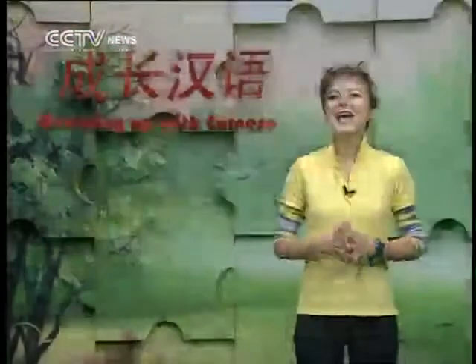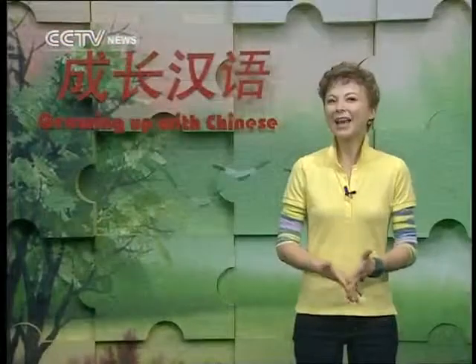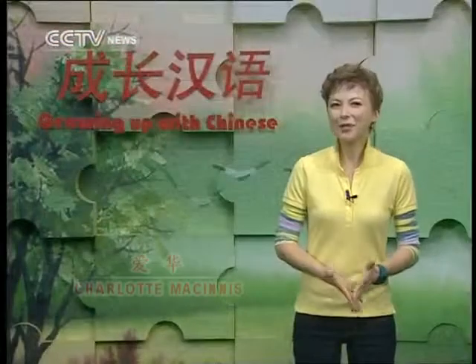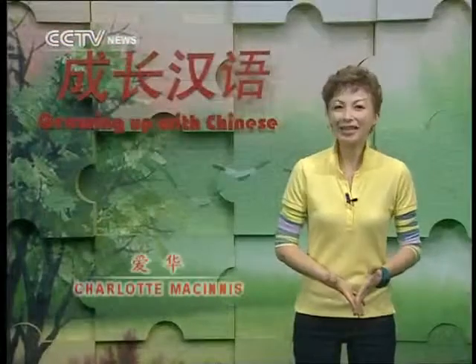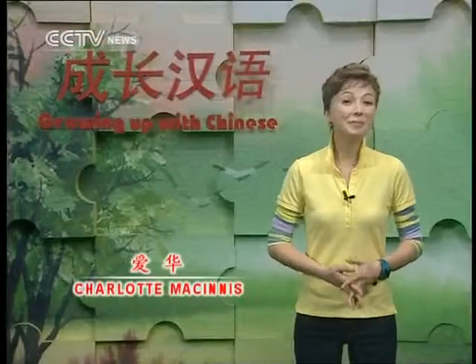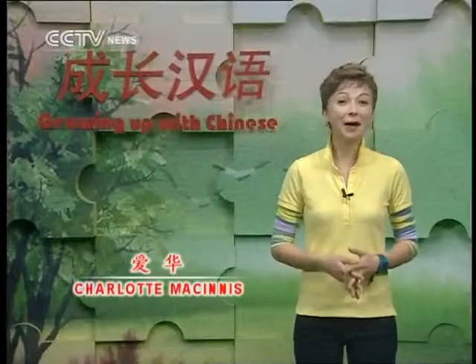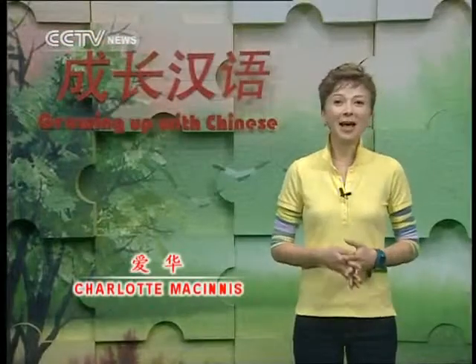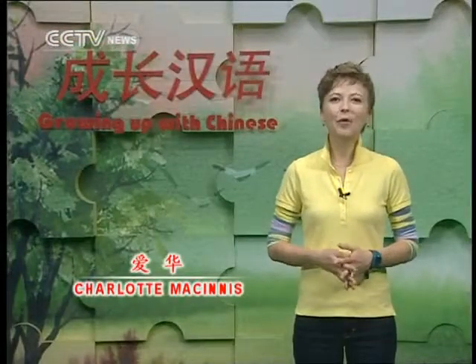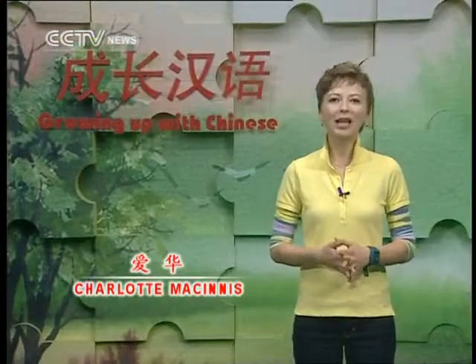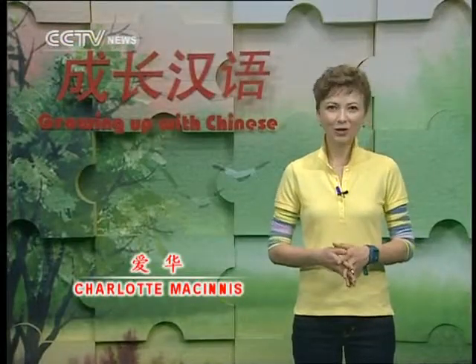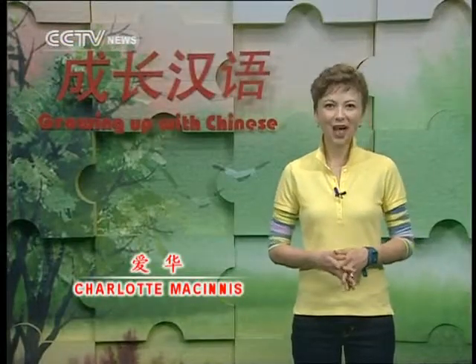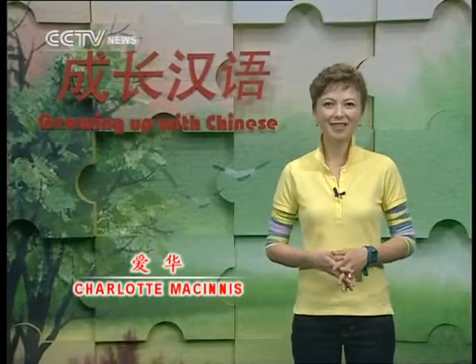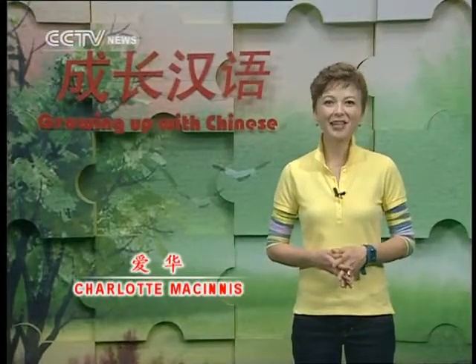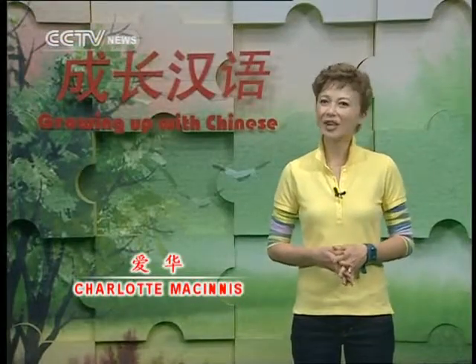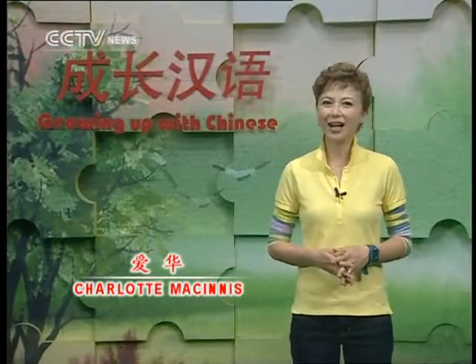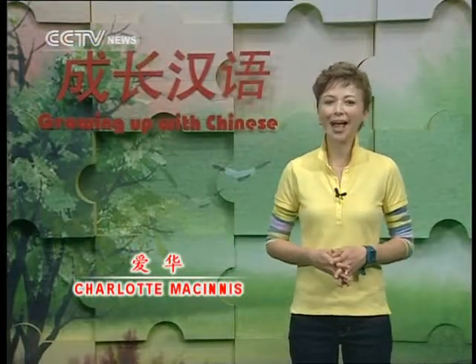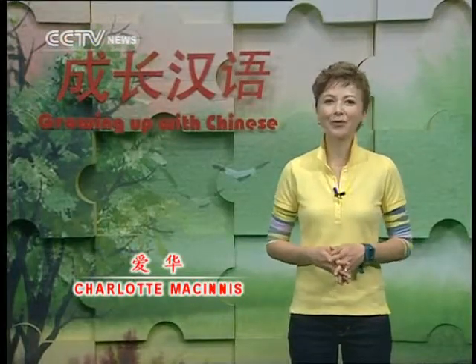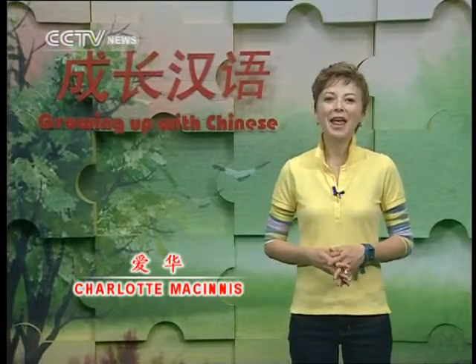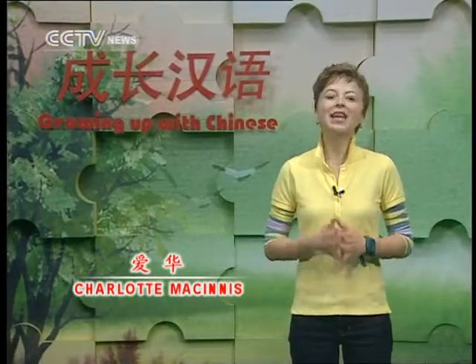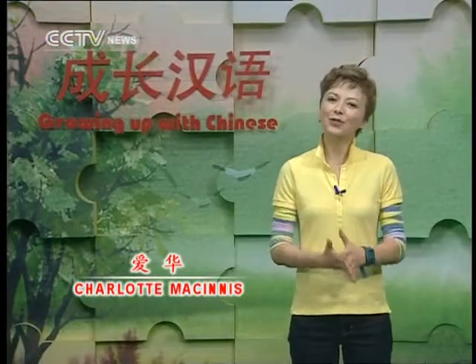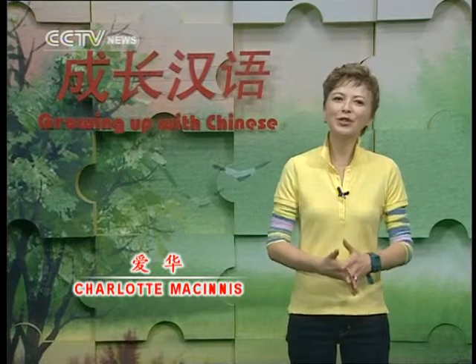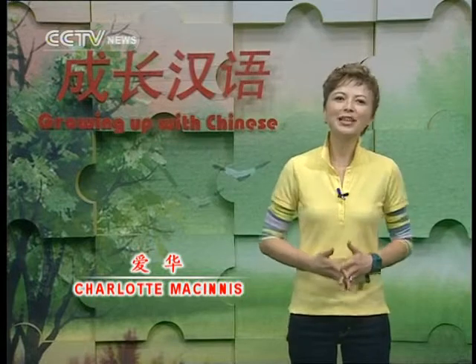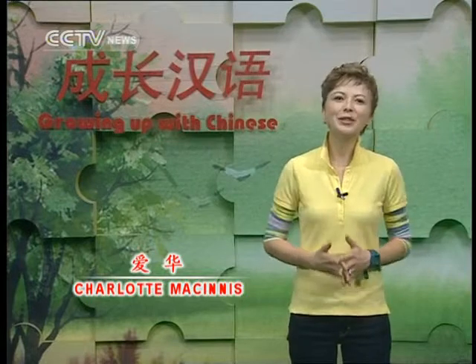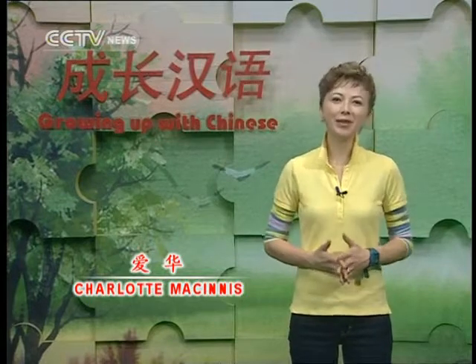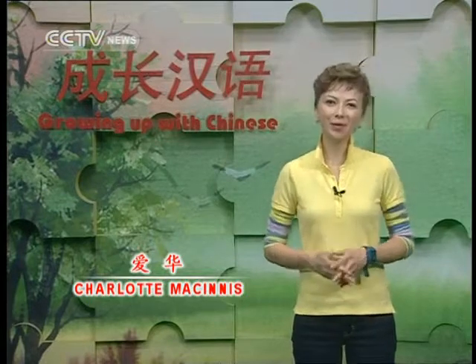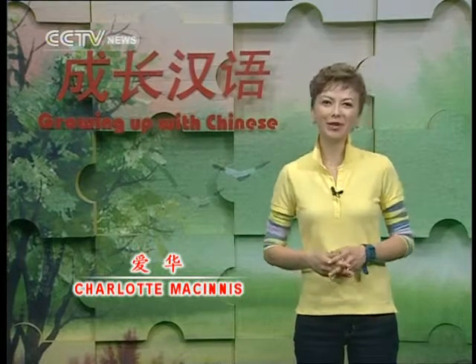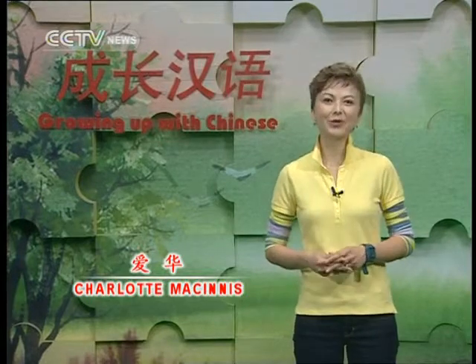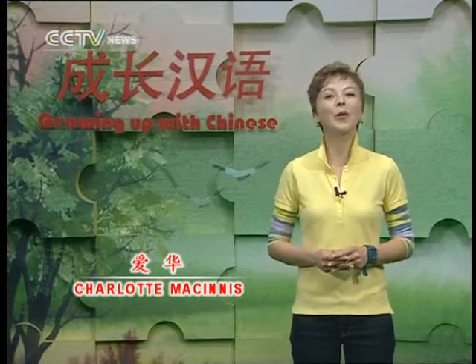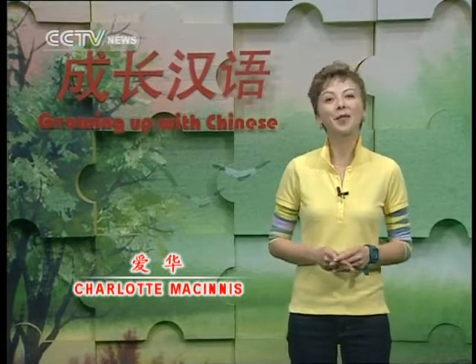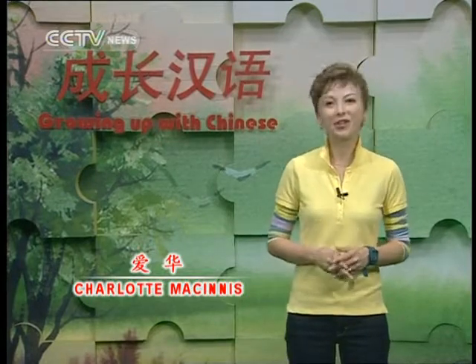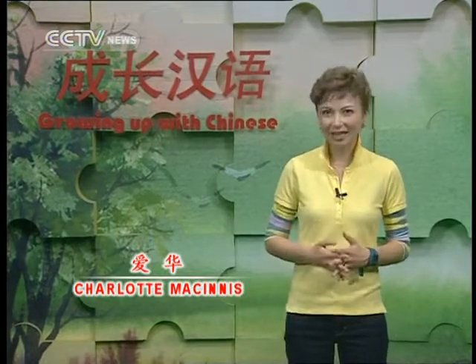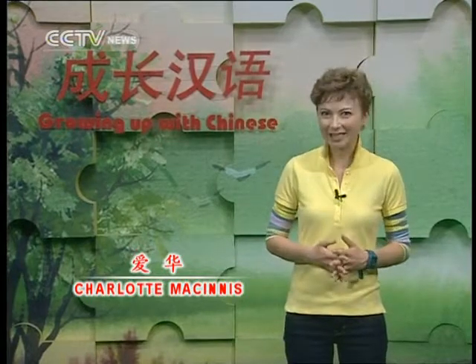Hi everyone! 你们好吗? 欢迎收看今天的成长汉语! Thanks for tuning in to another episode of Growing Up With Chinese.